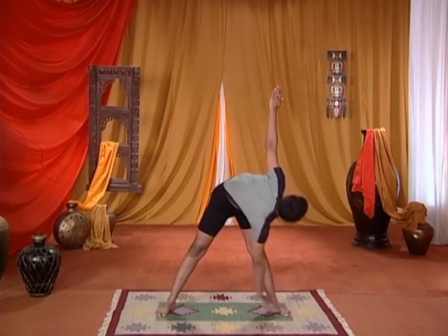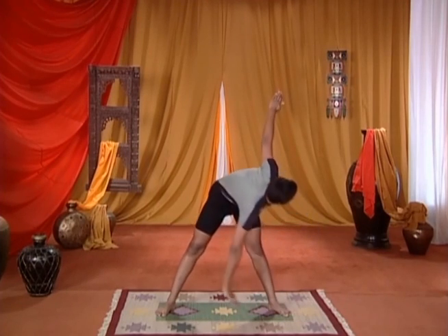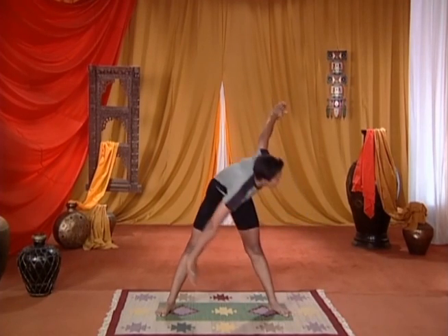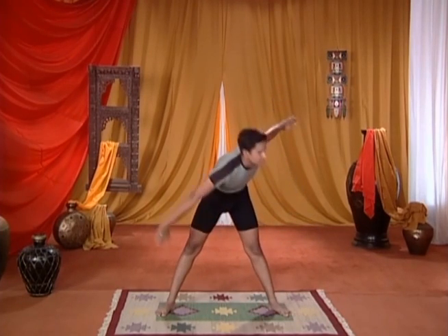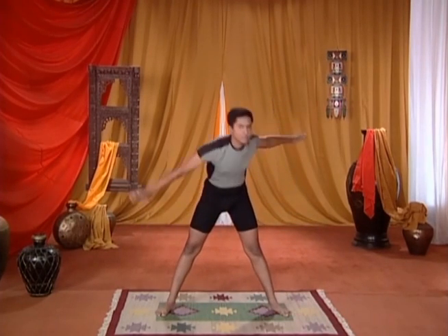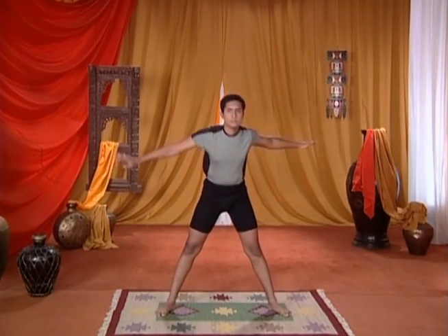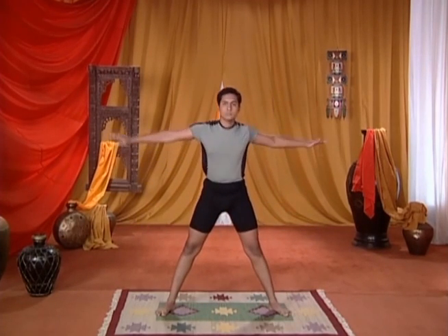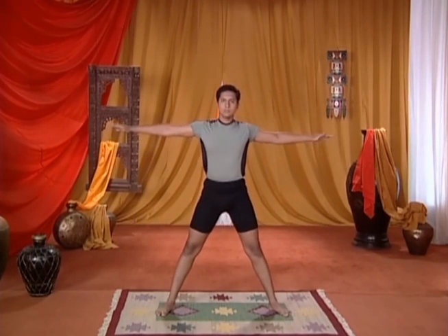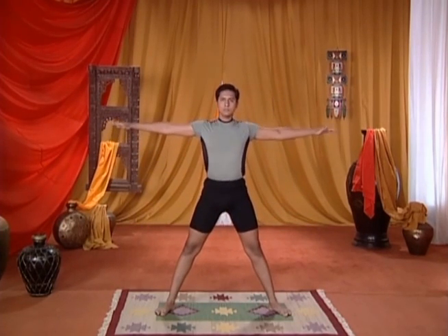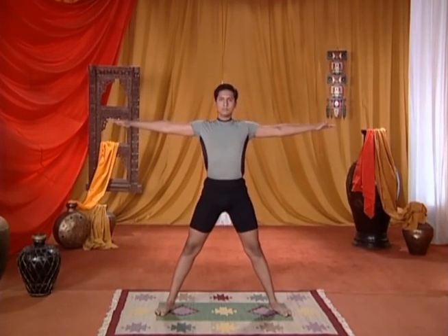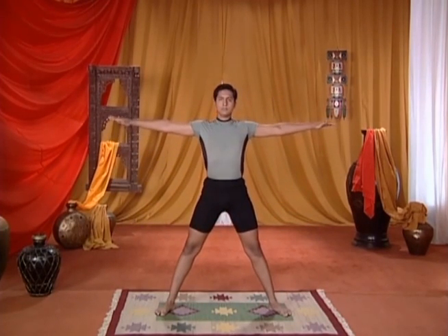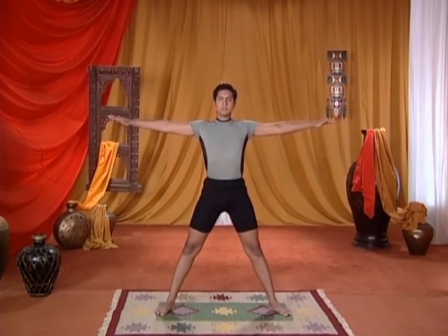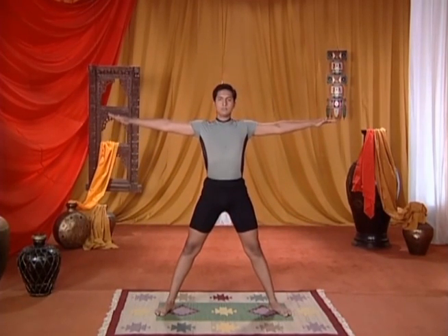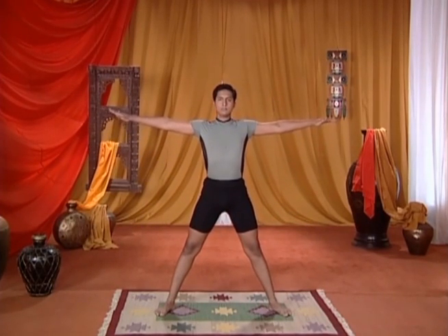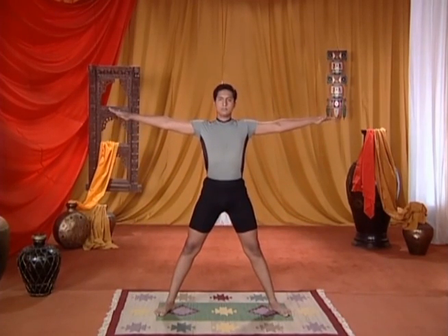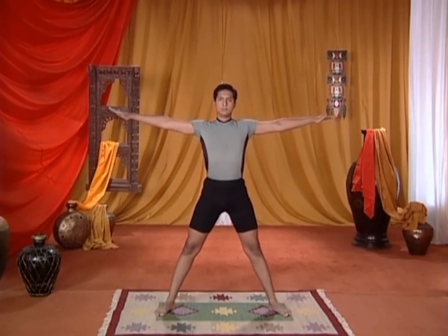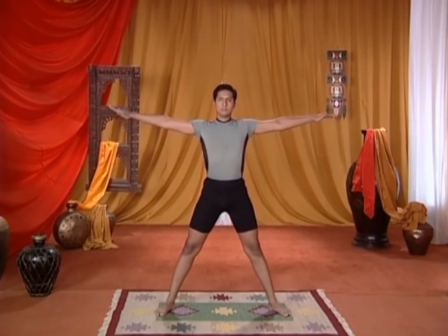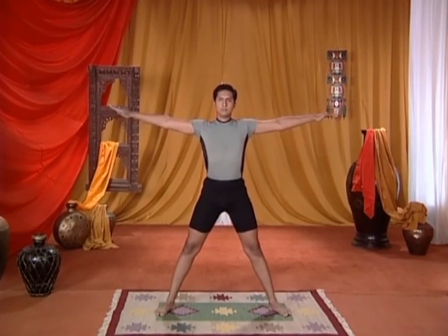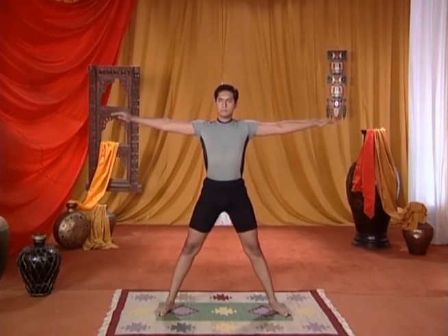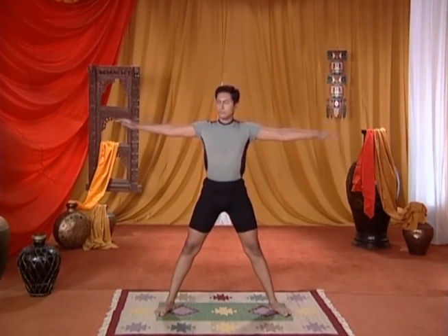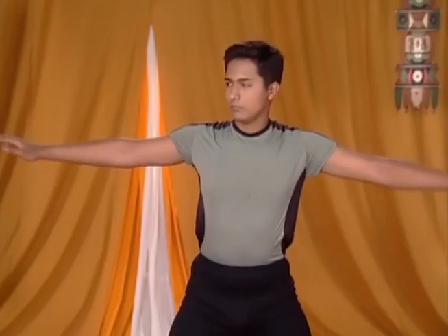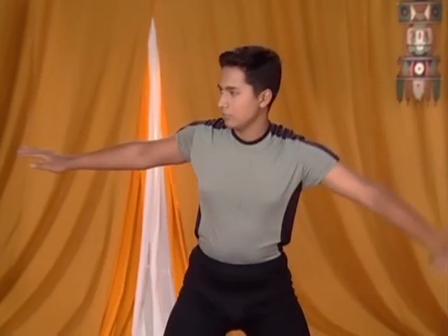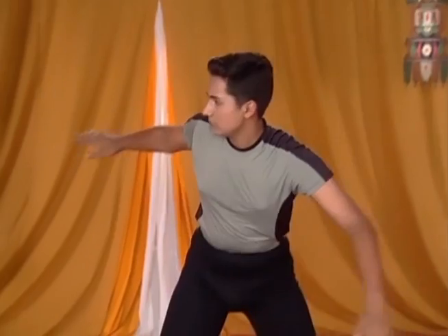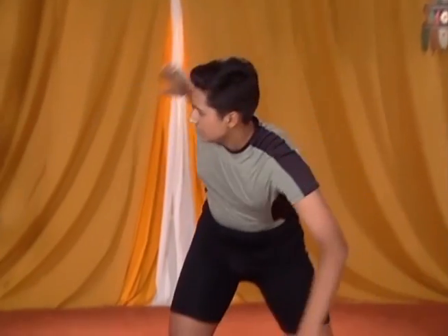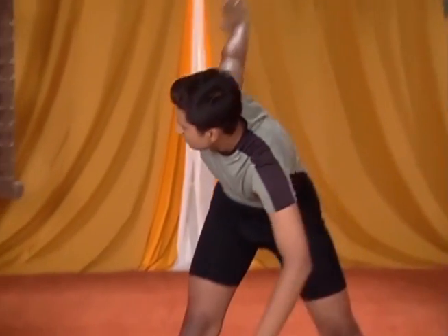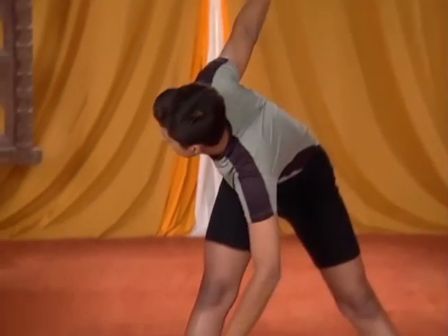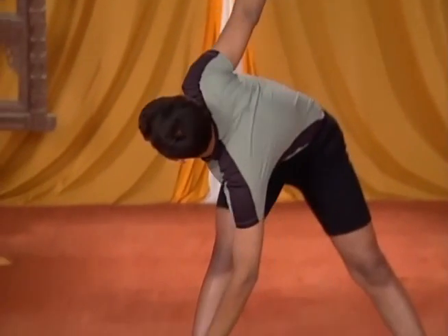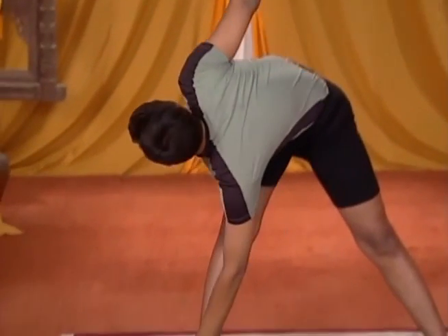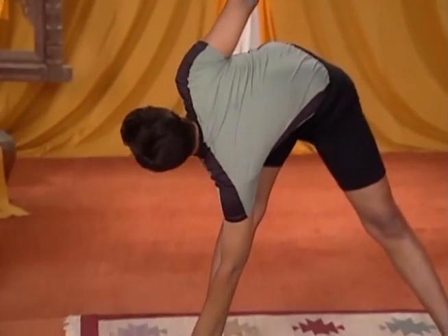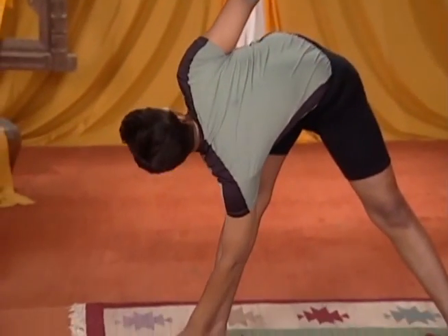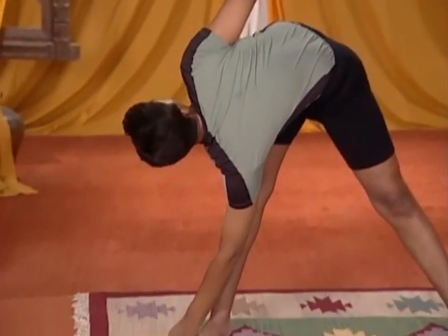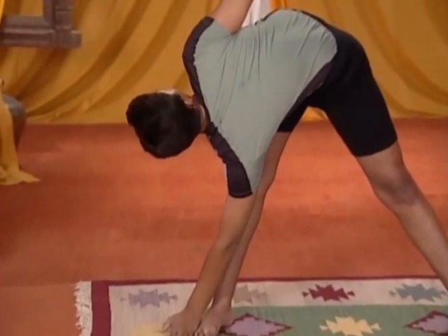Straighten up. Bend forward and touch your right foot with your left hand.